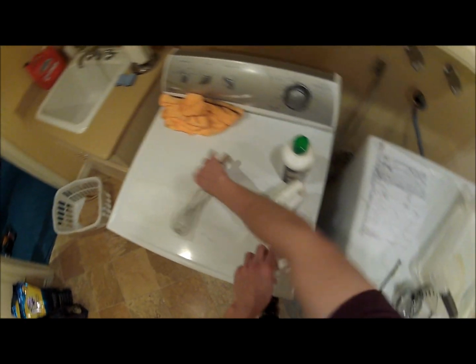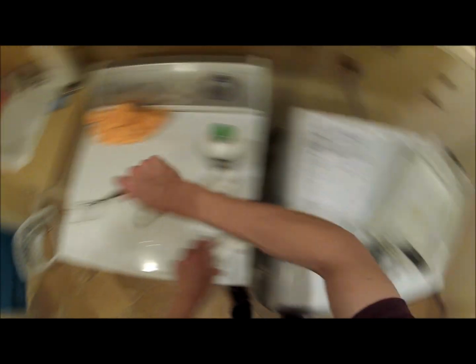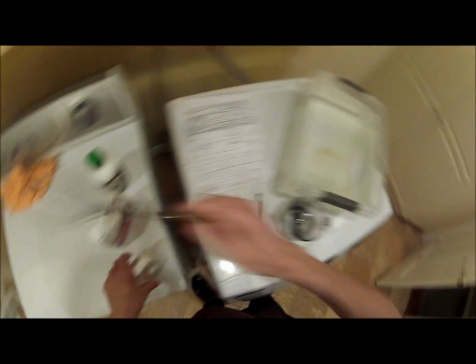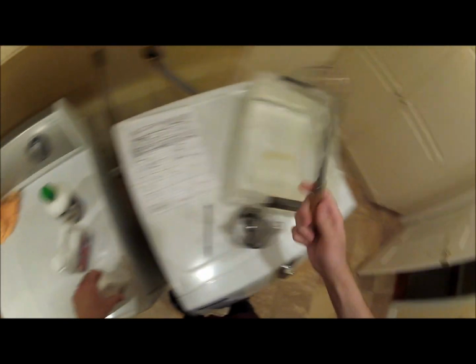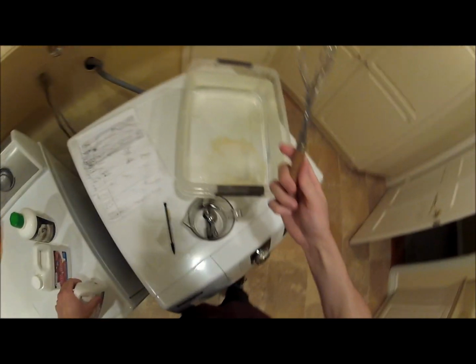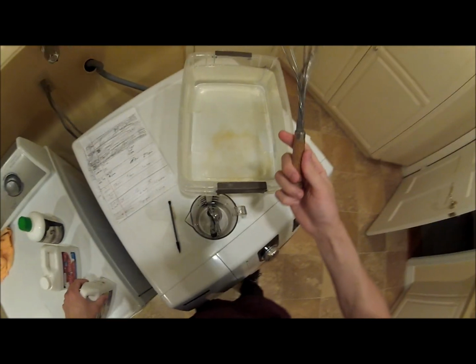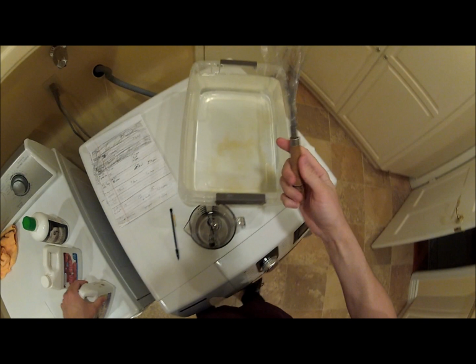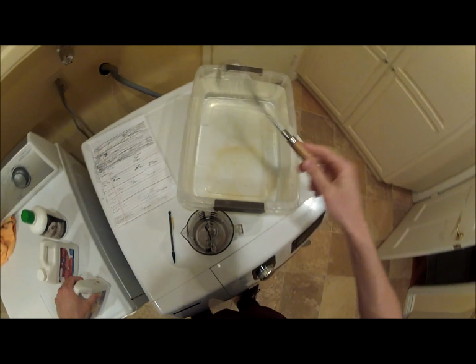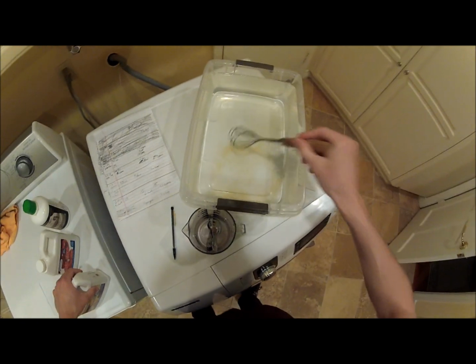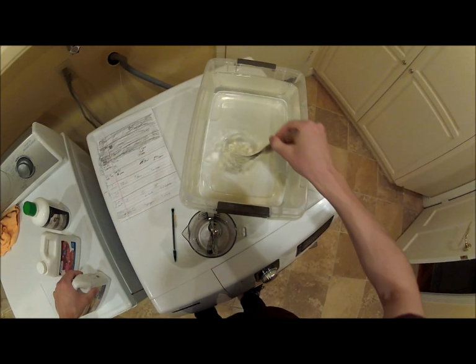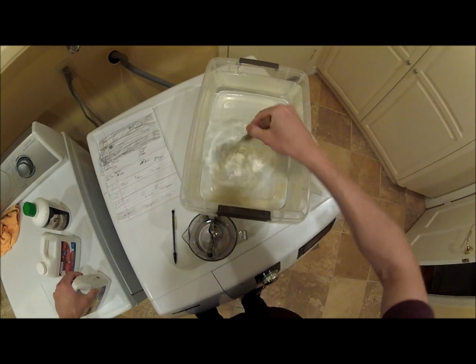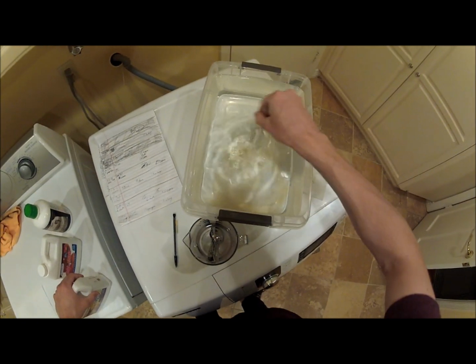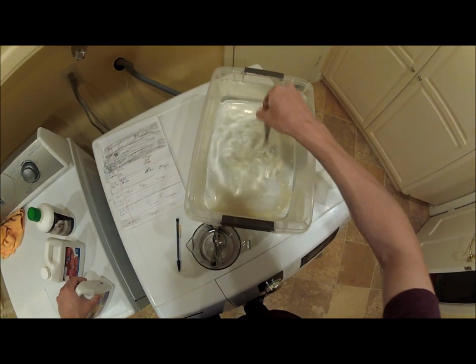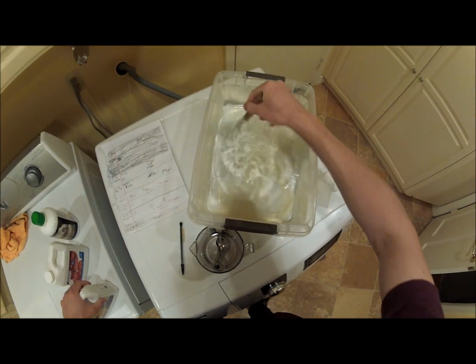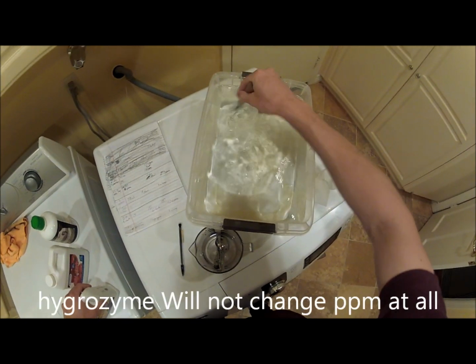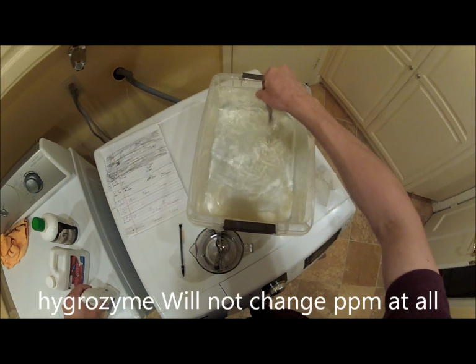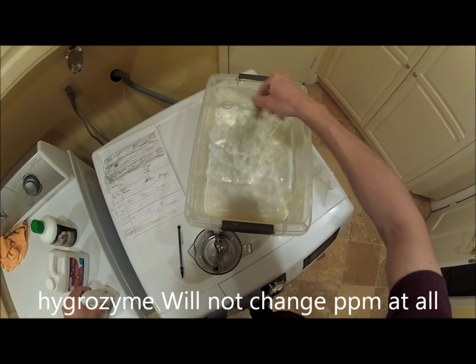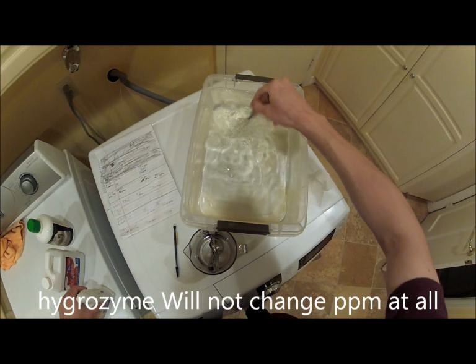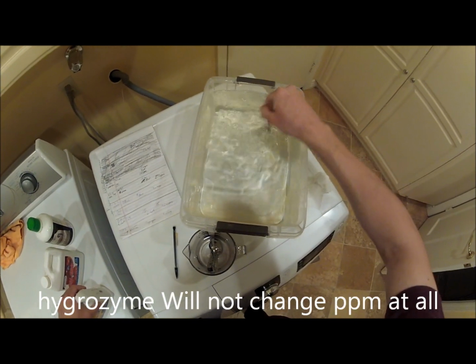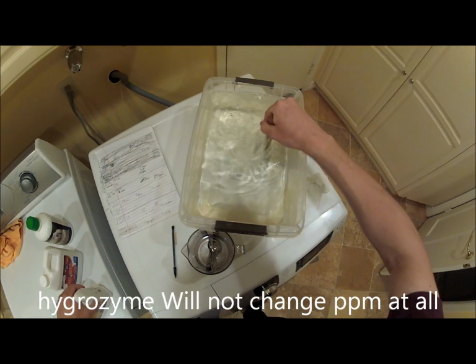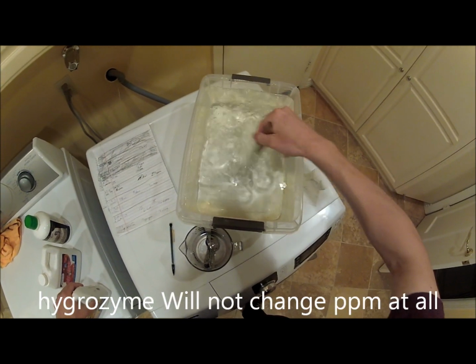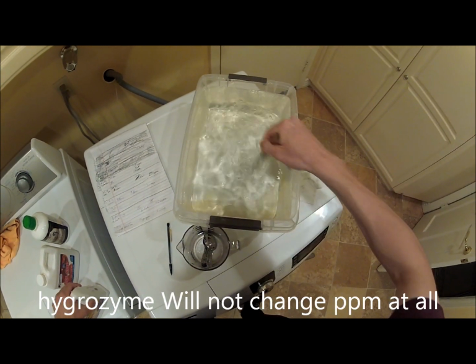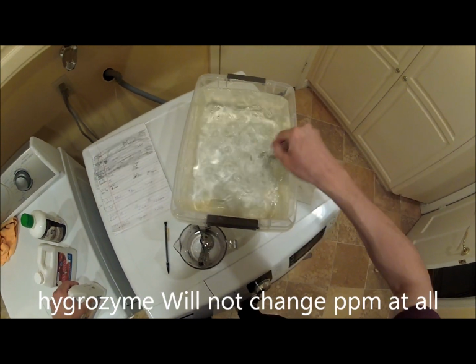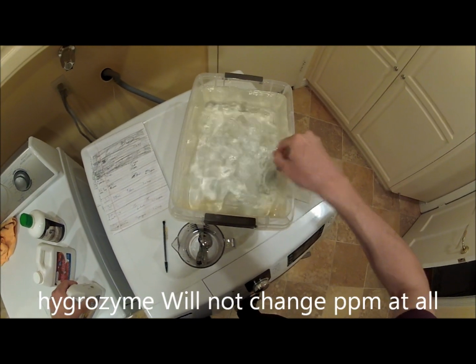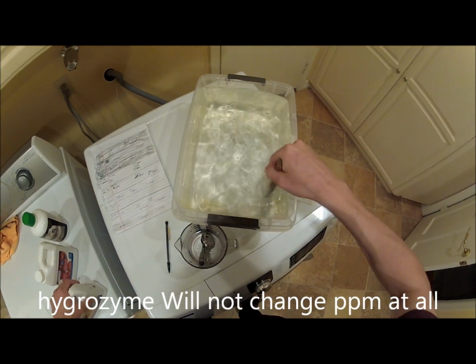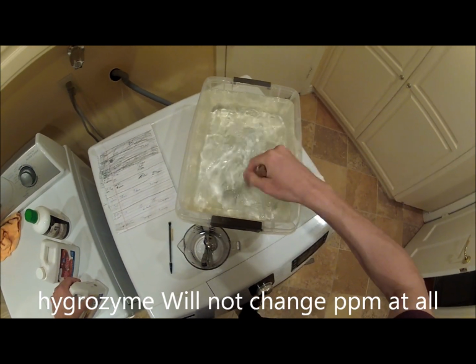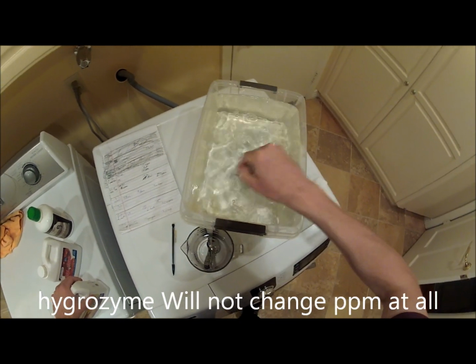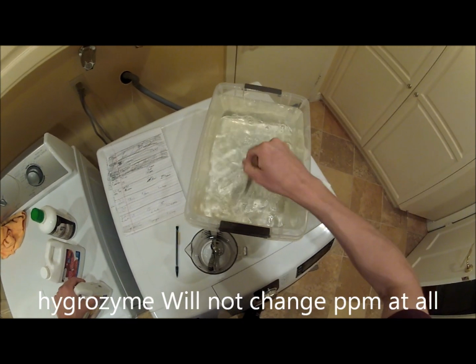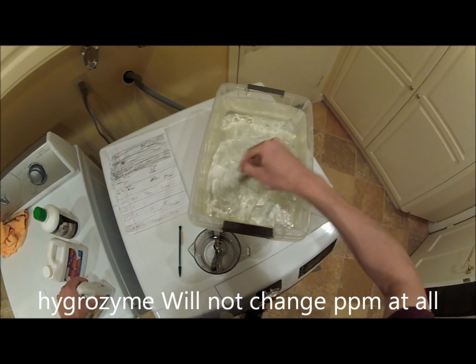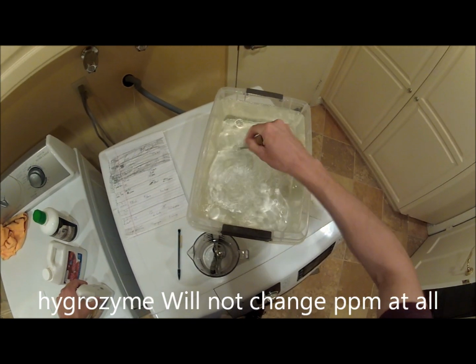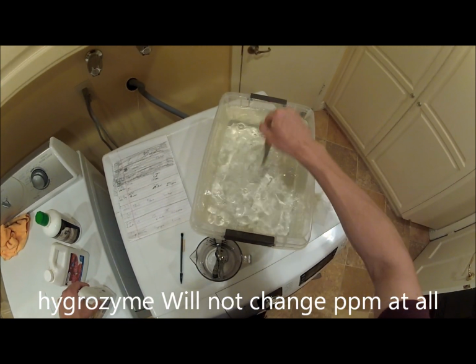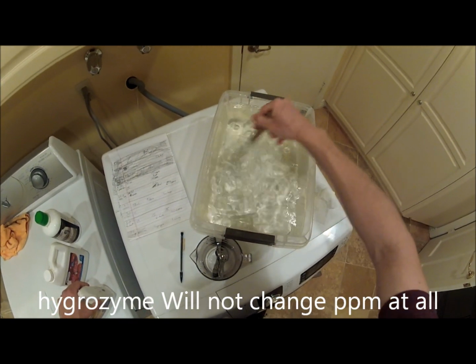Take your whisk. It's not a lot of hygrozyme, but I'm saving money.